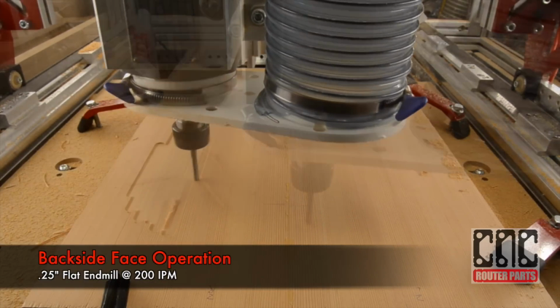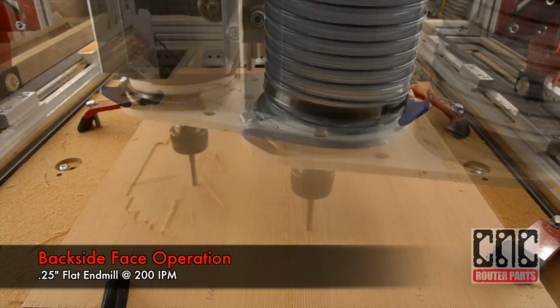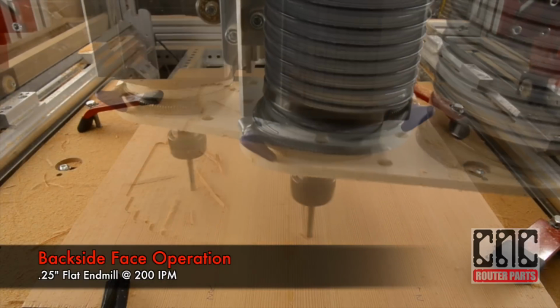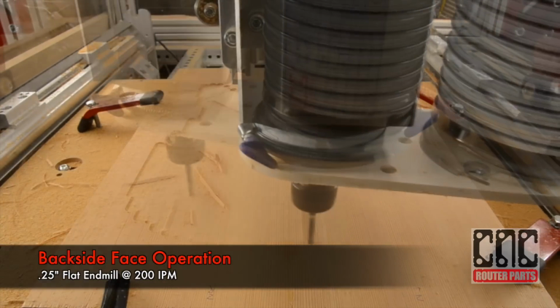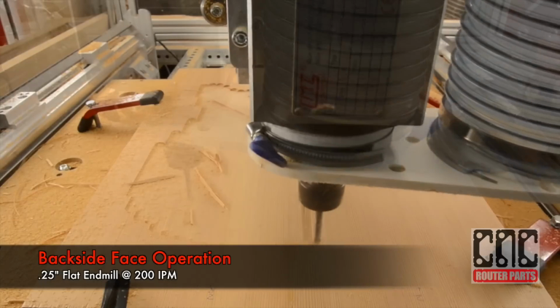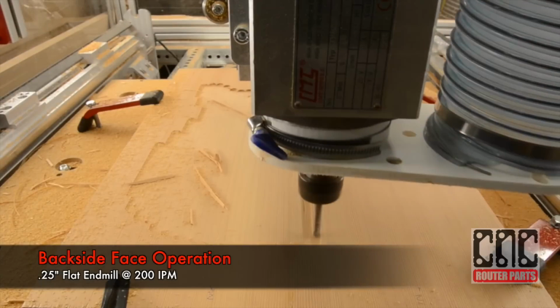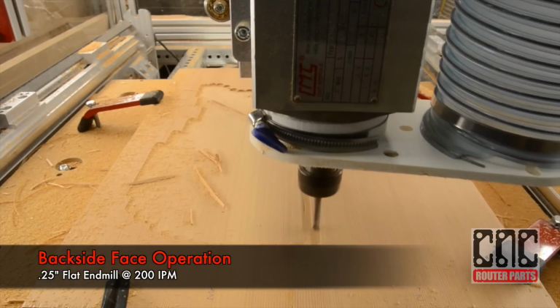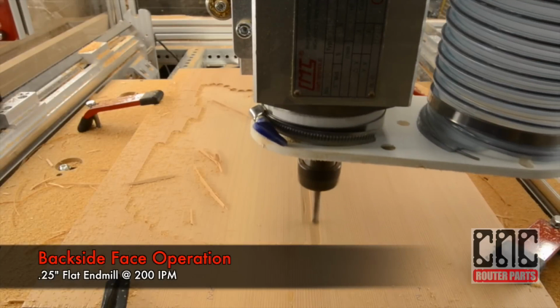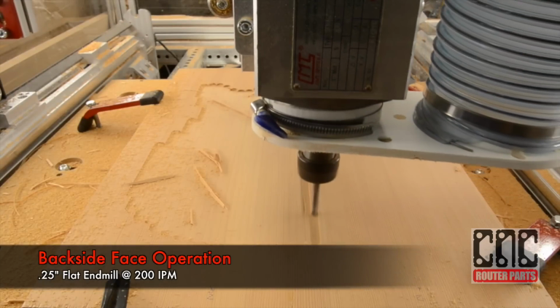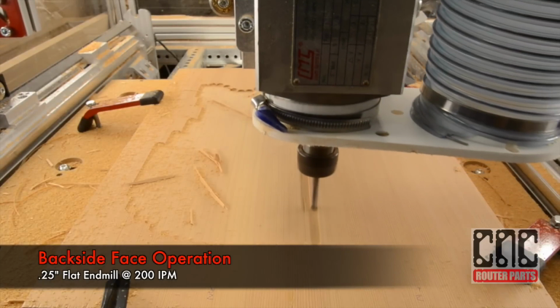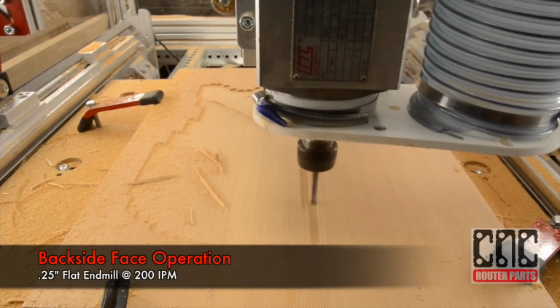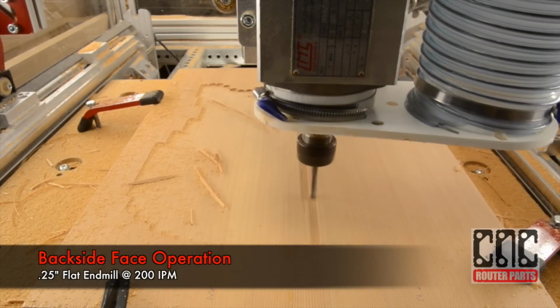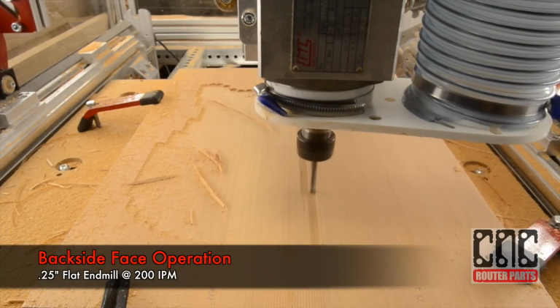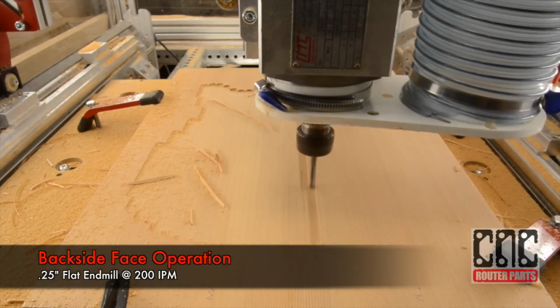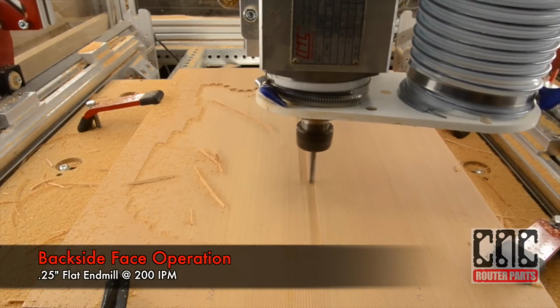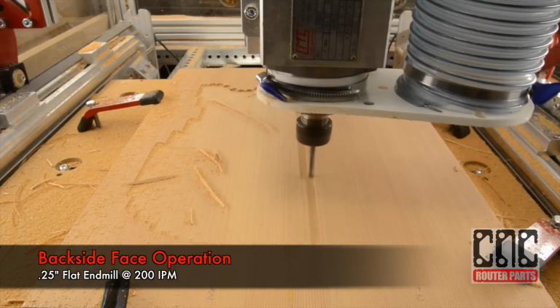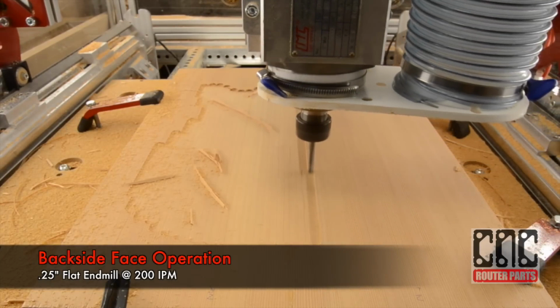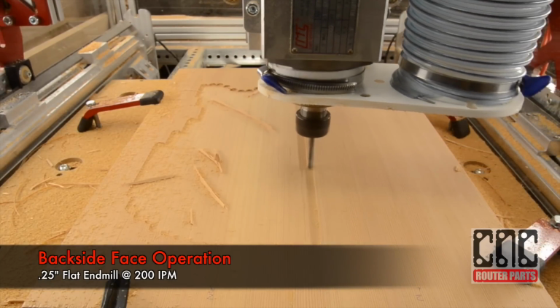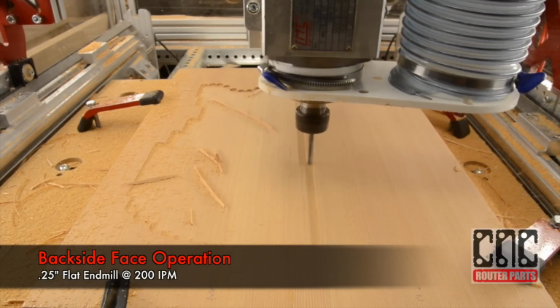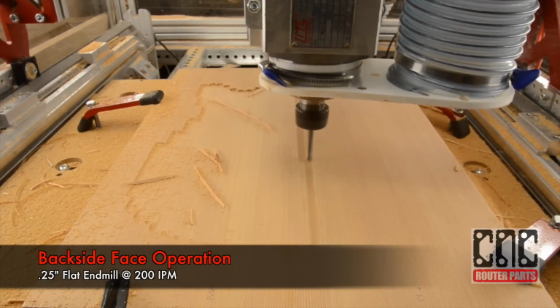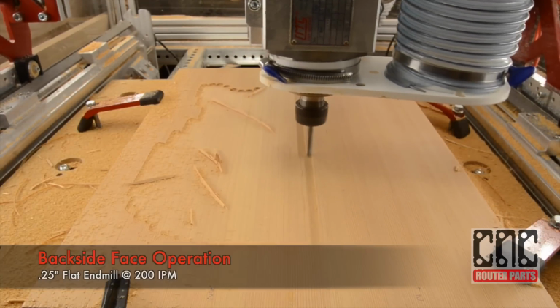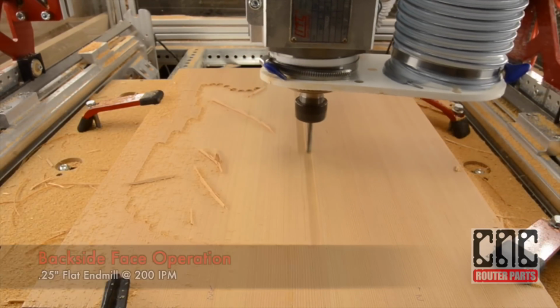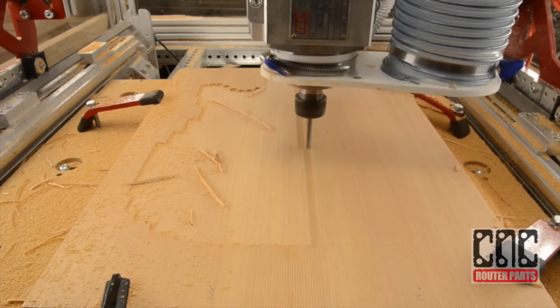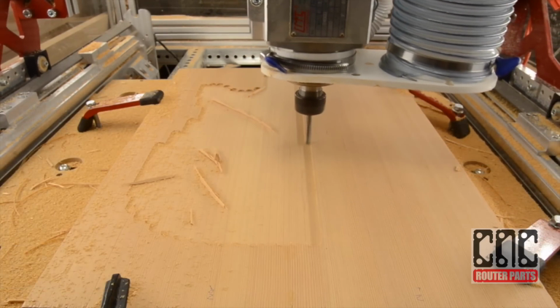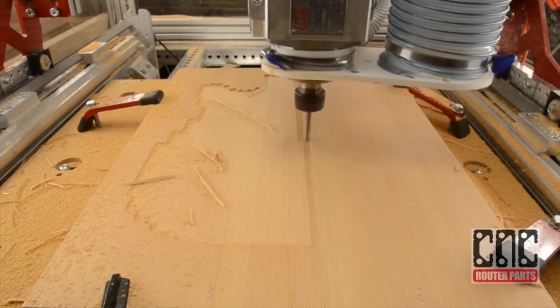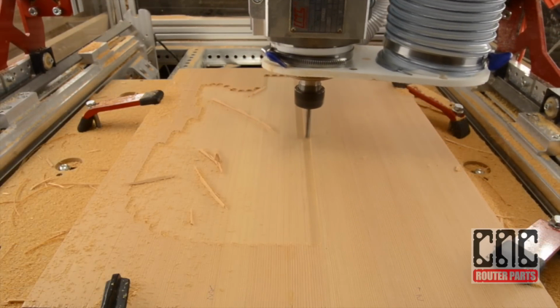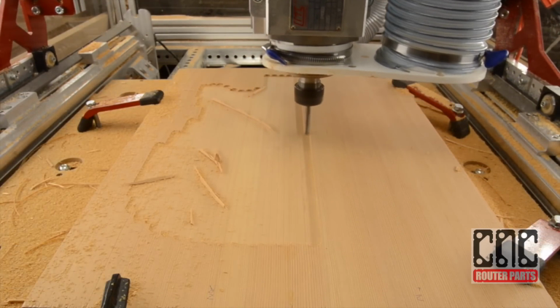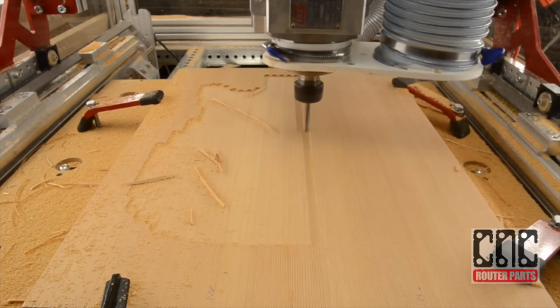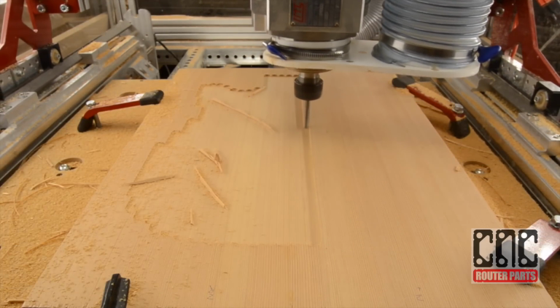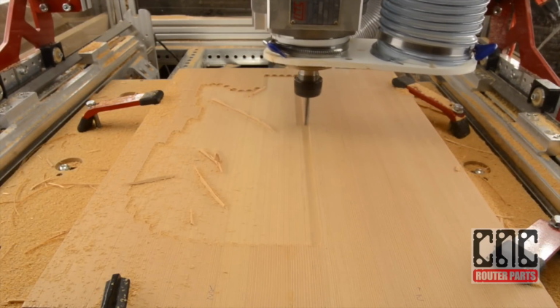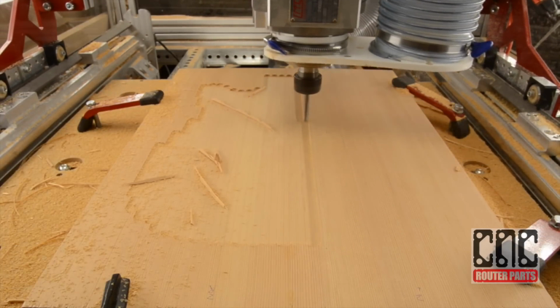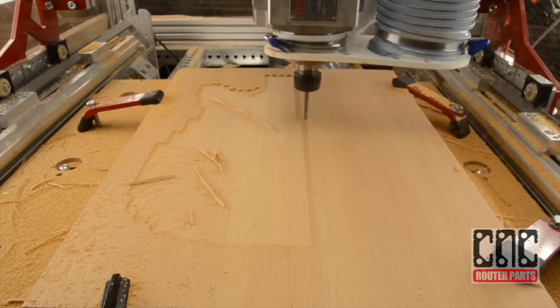As you may recall, this program starts with a face operation. It's going to leave a nice, smooth, and true surface.